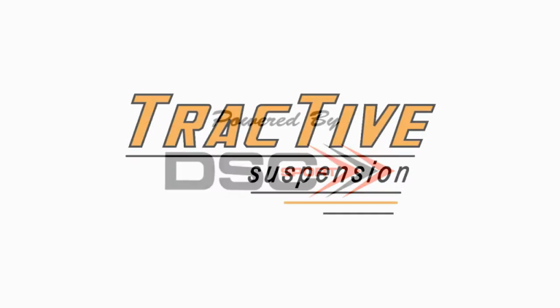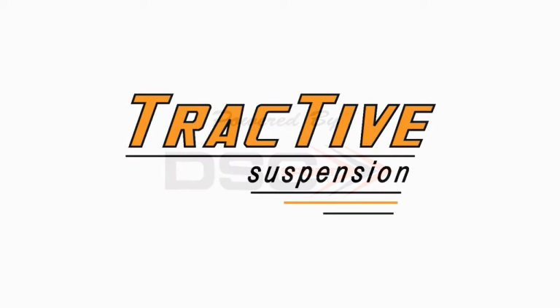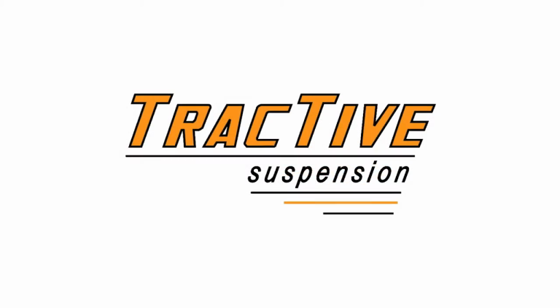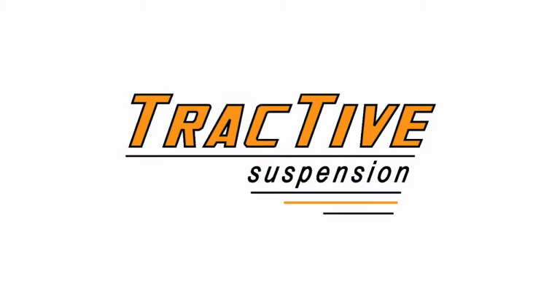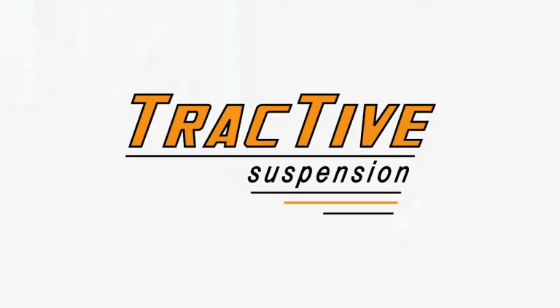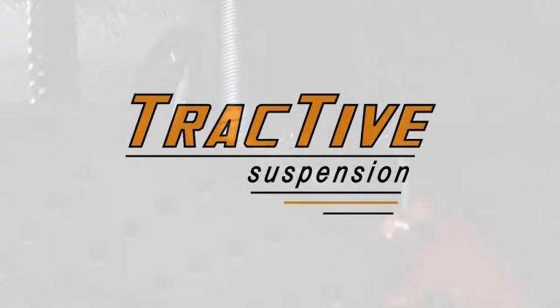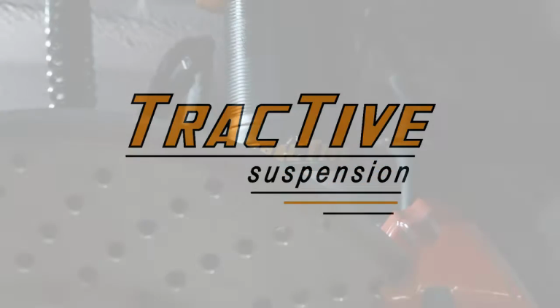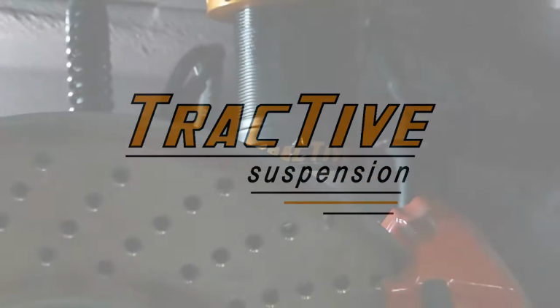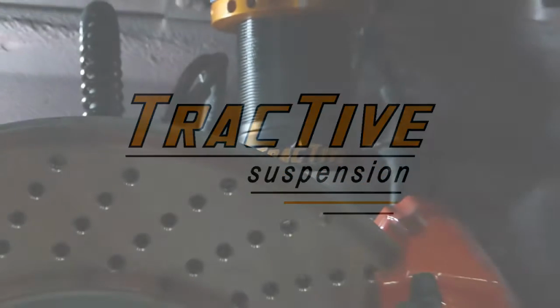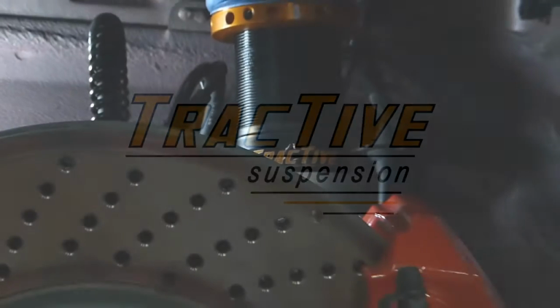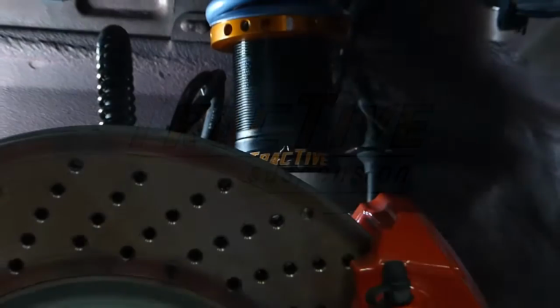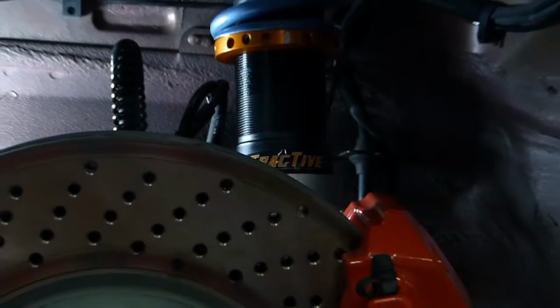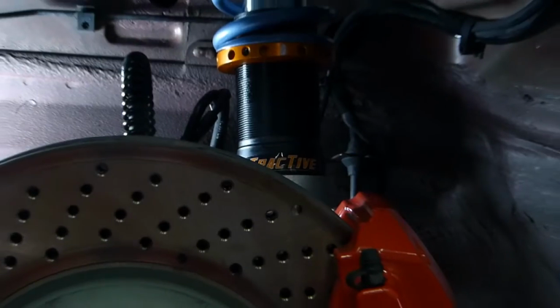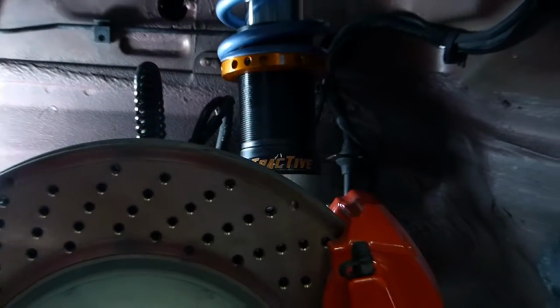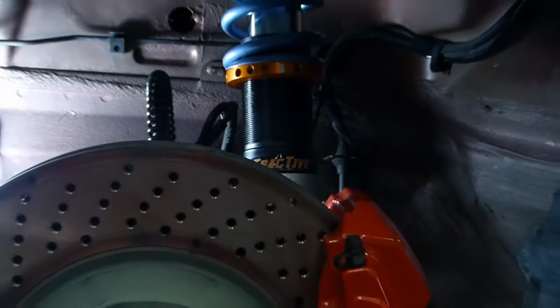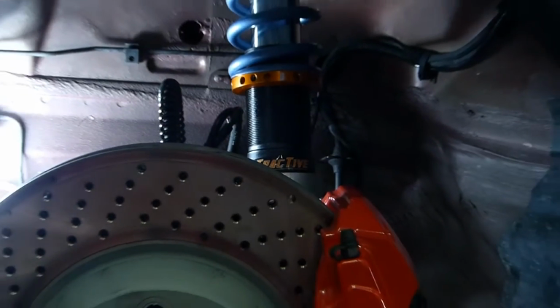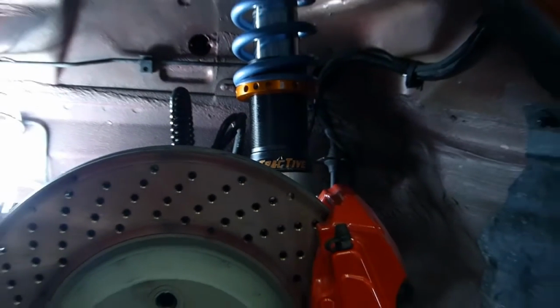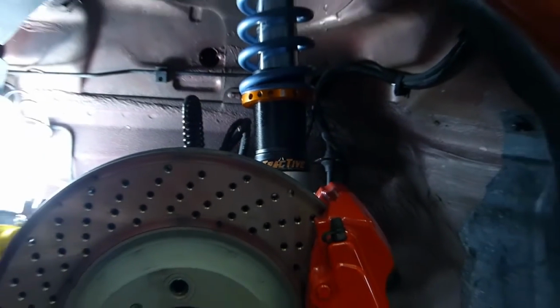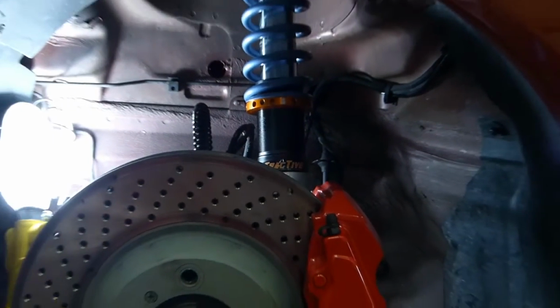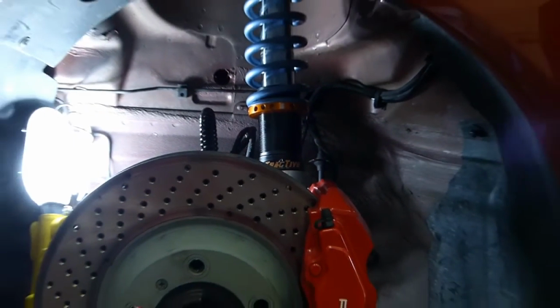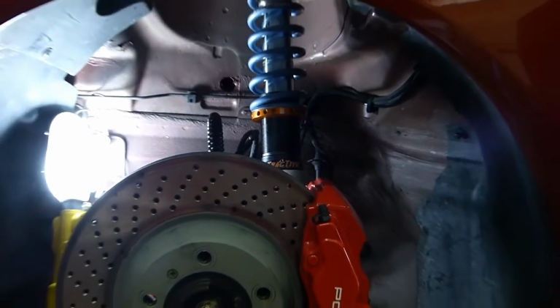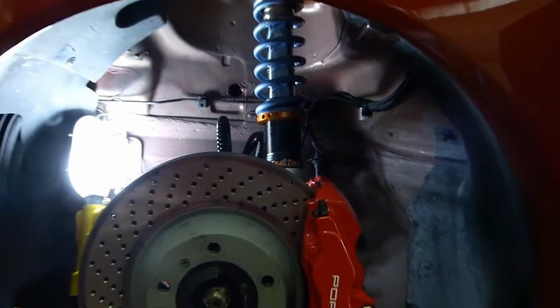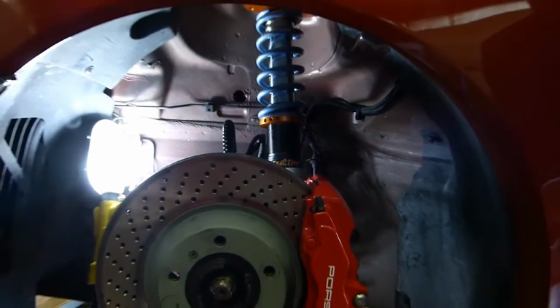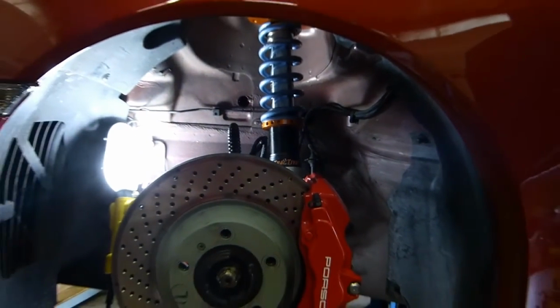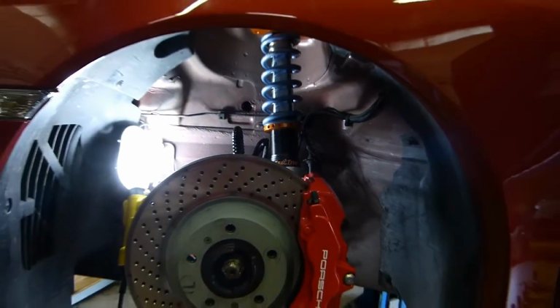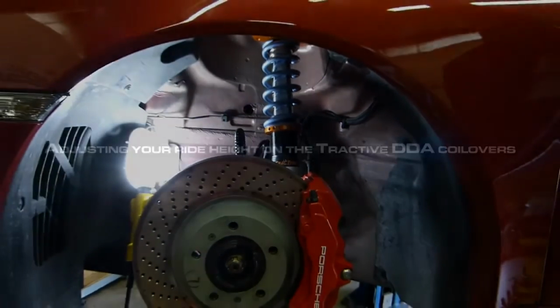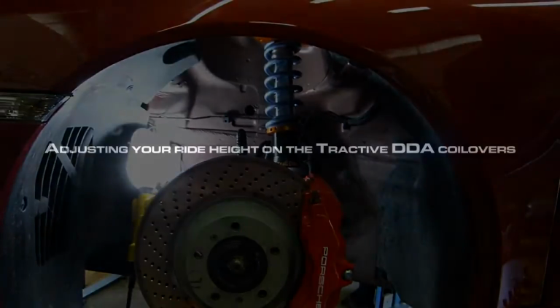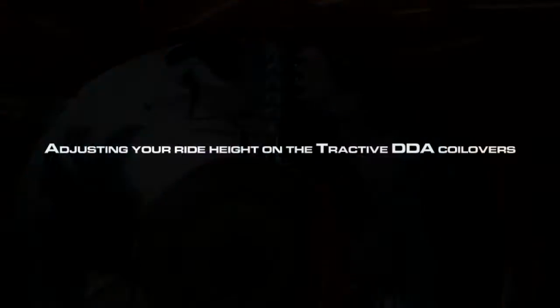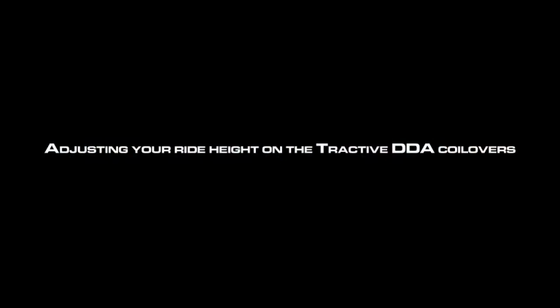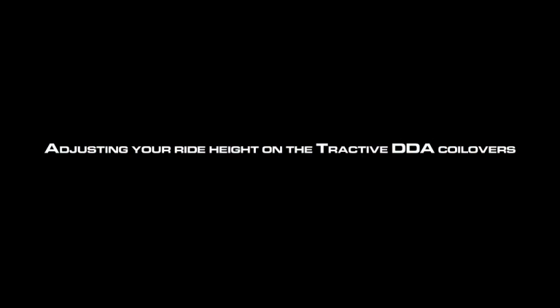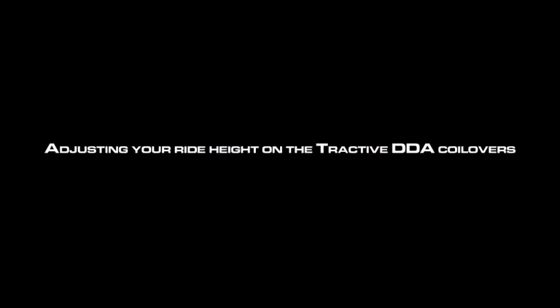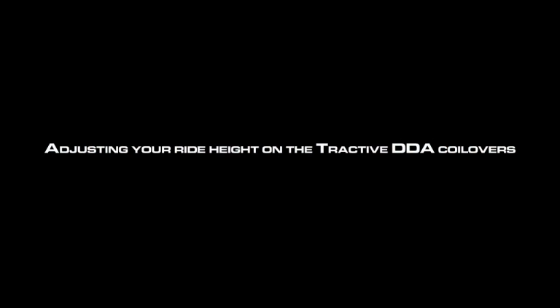This is Tom from TPC Racing. This video is to demonstrate how to adjust the ride height on the Tractive DDA coilover.